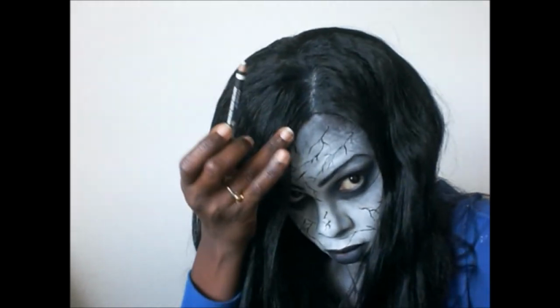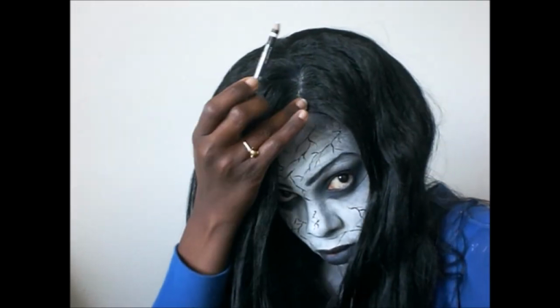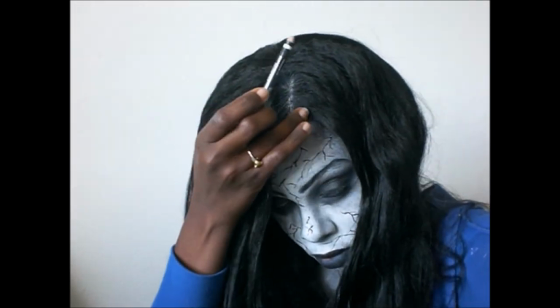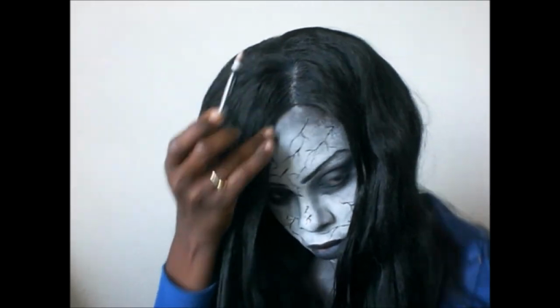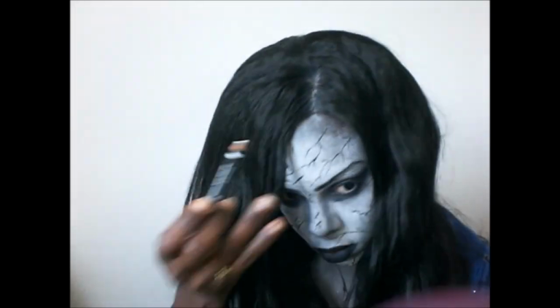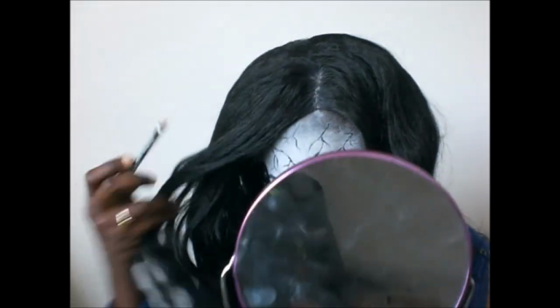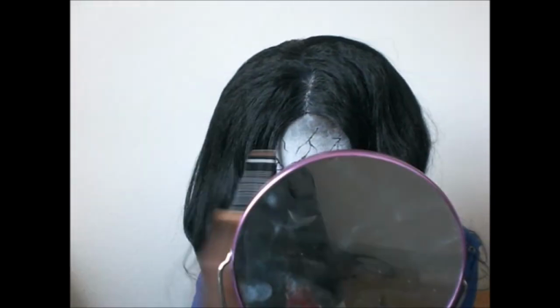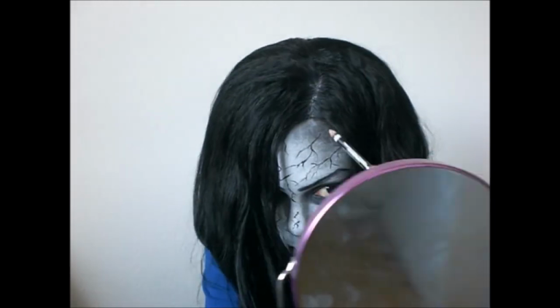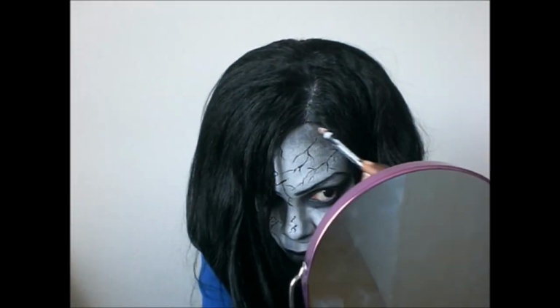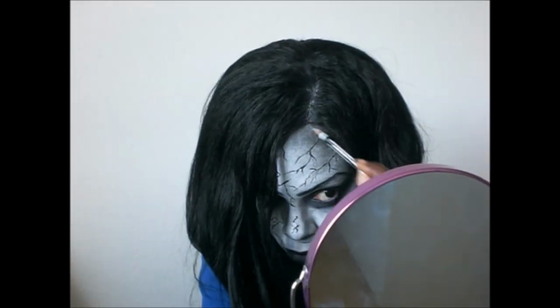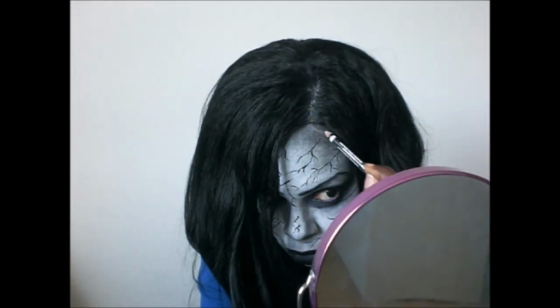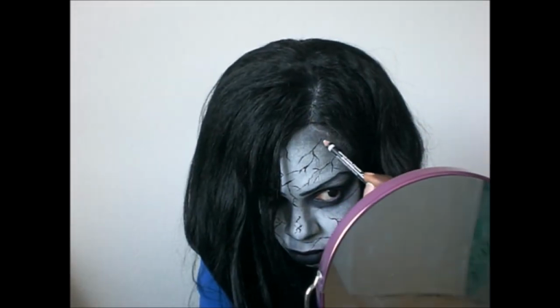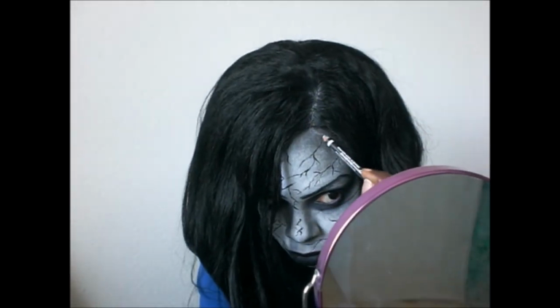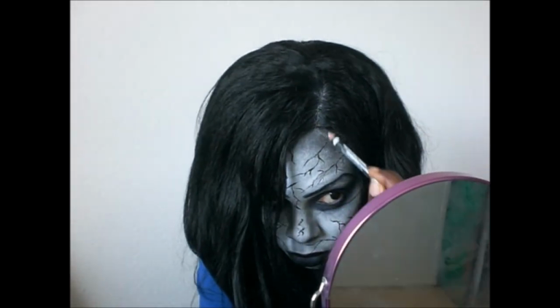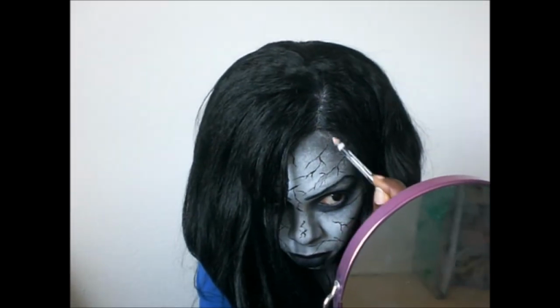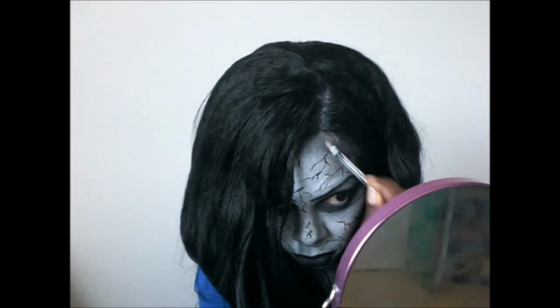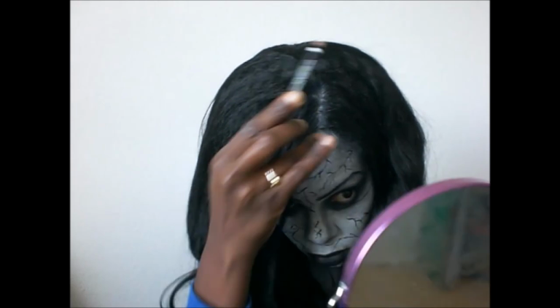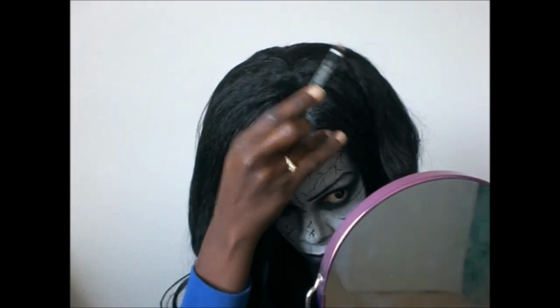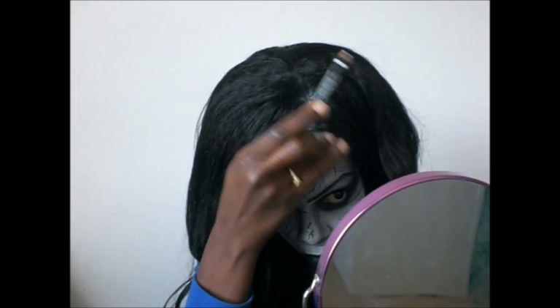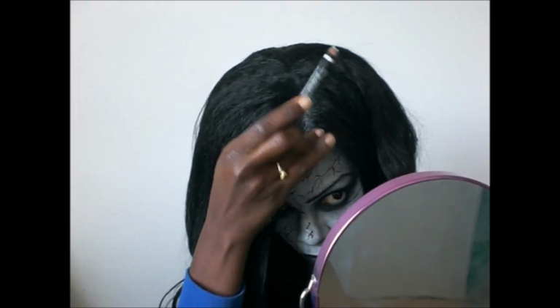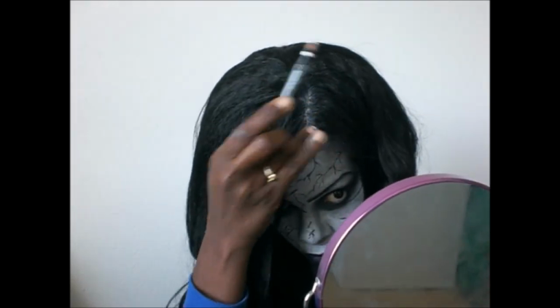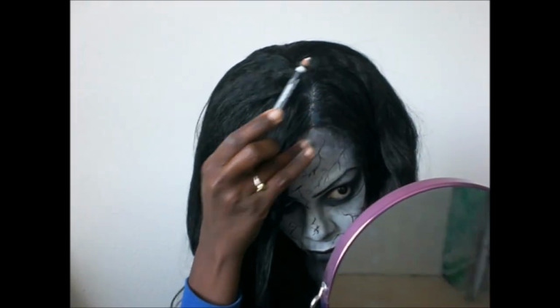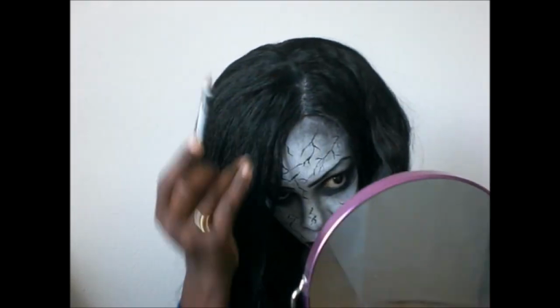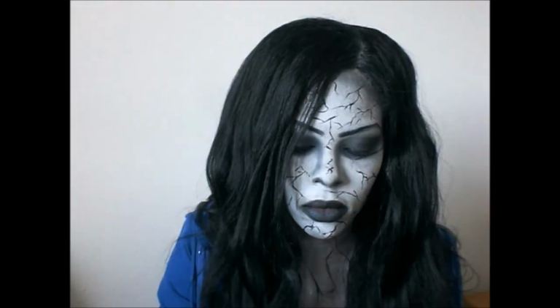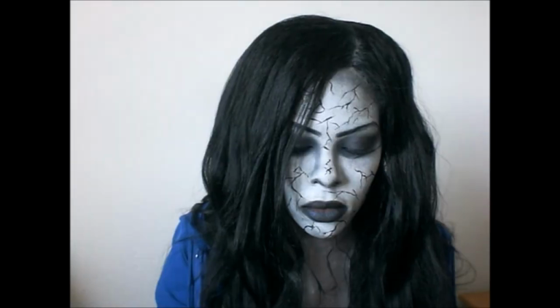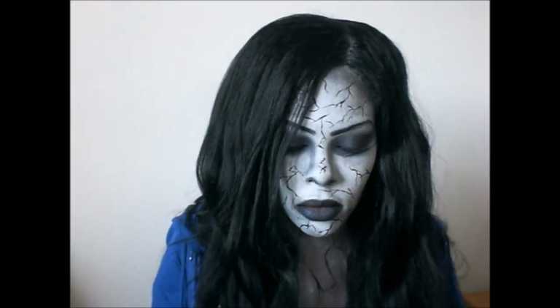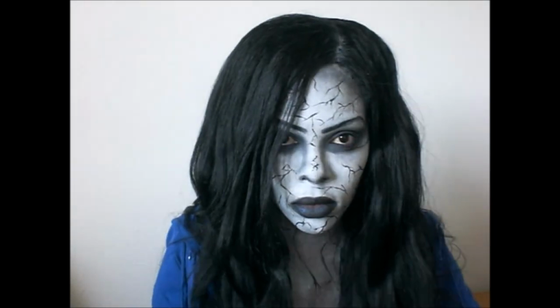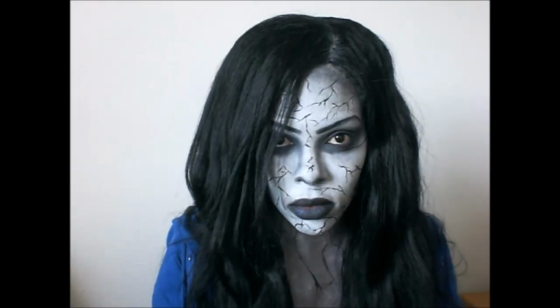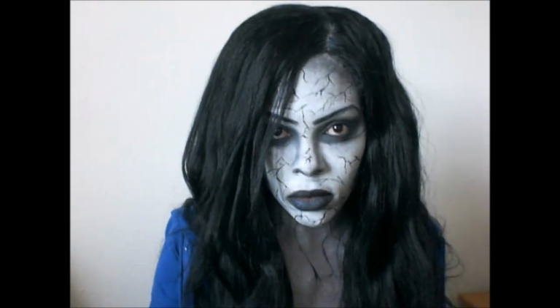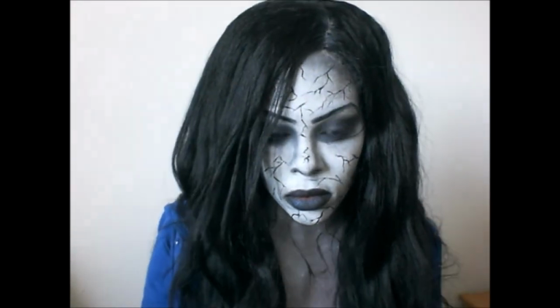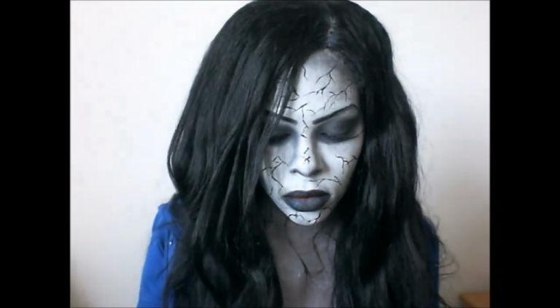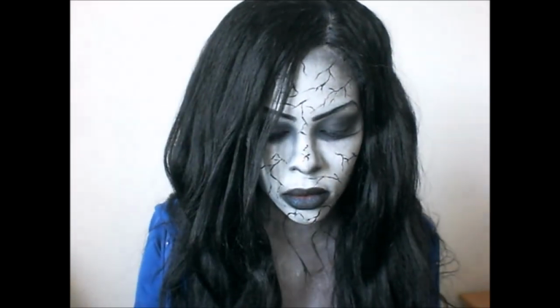Thank you all so much for watching. I wish you all a happy Halloween, and I will see you all next time.